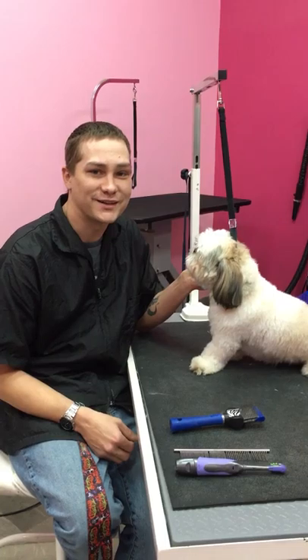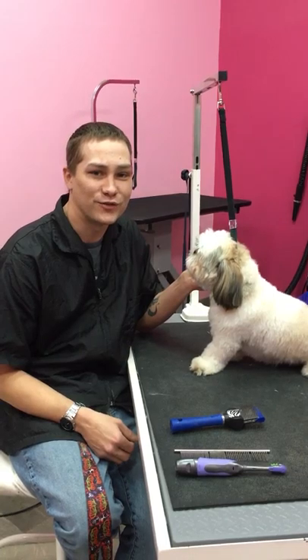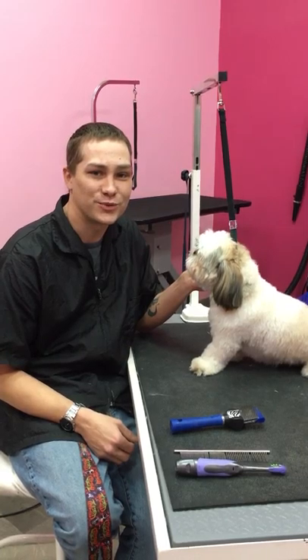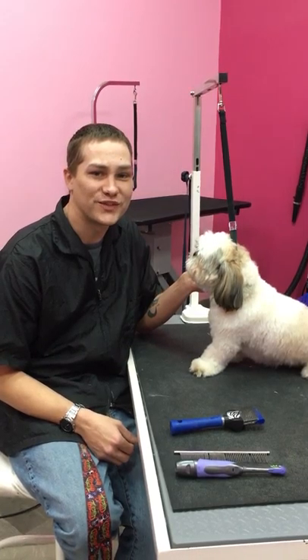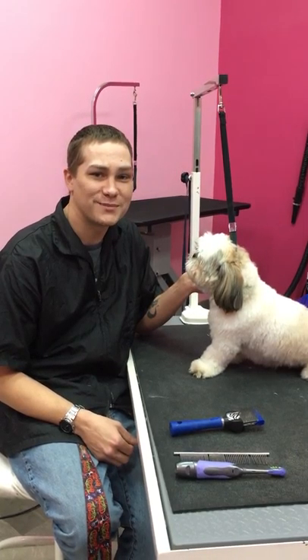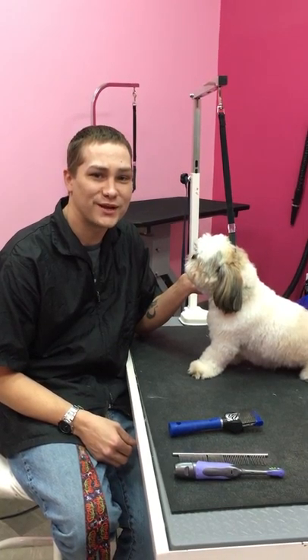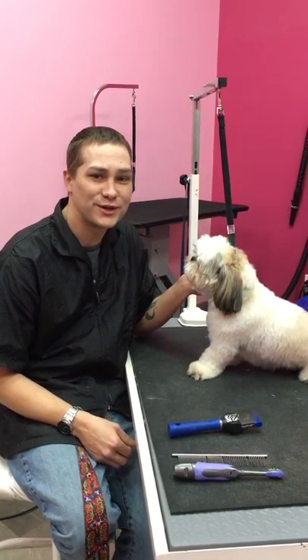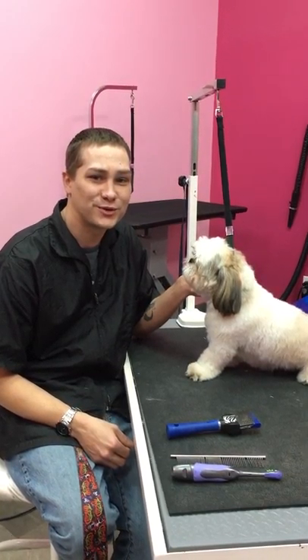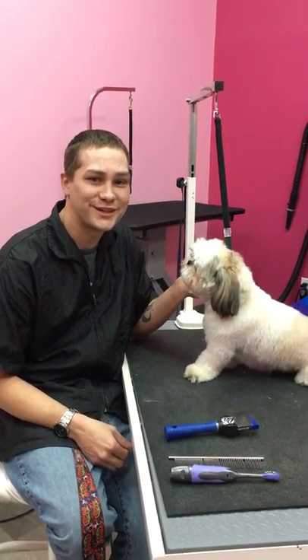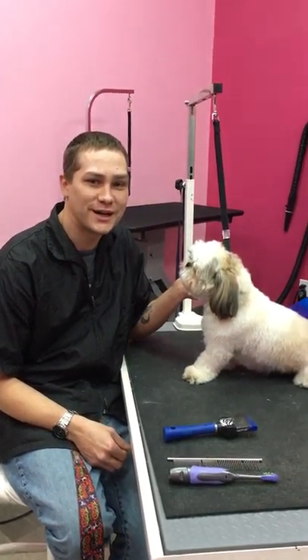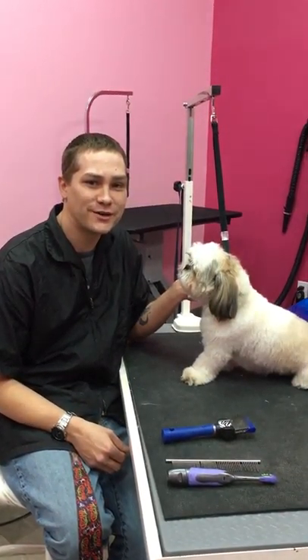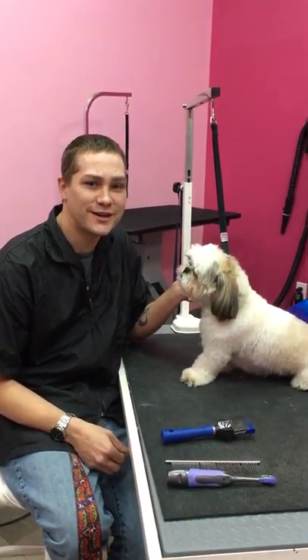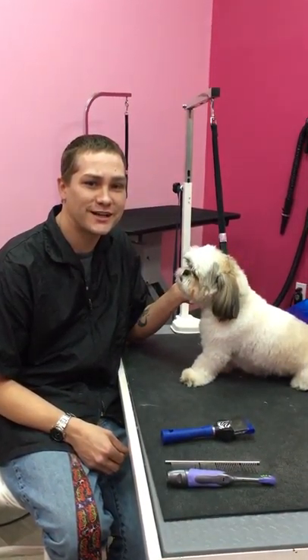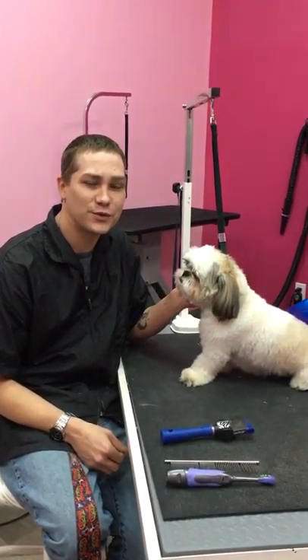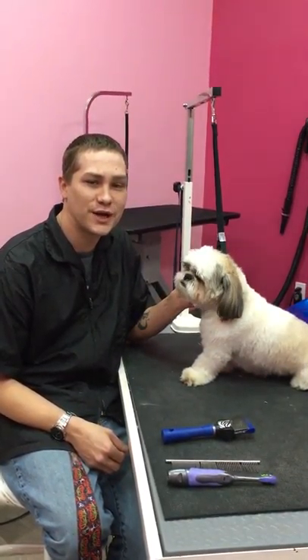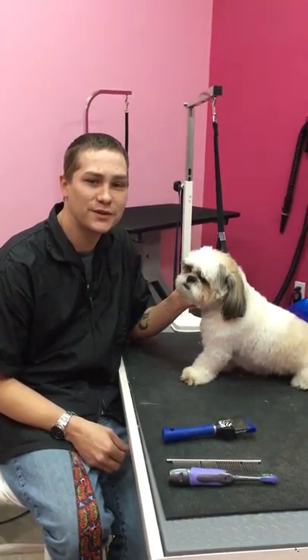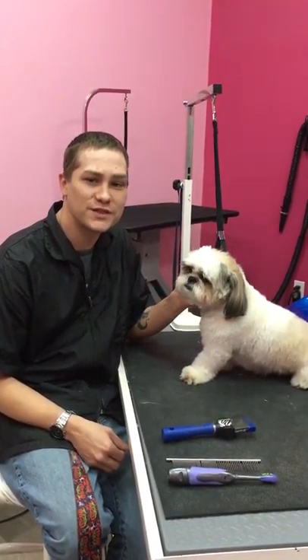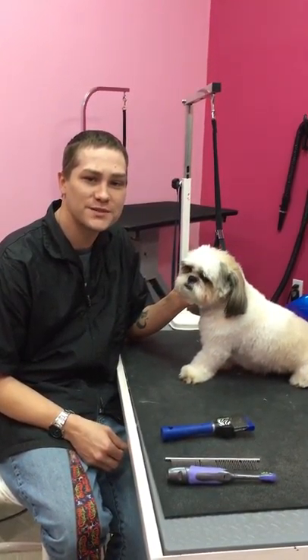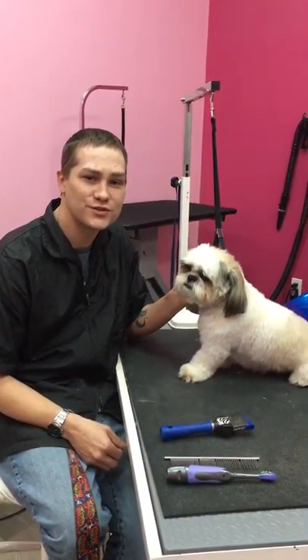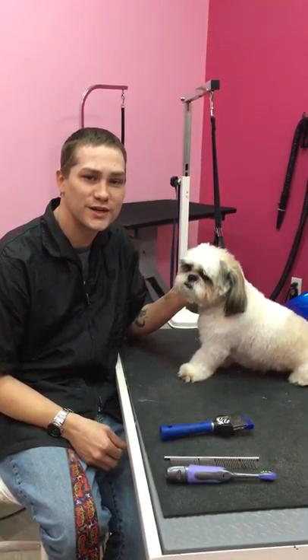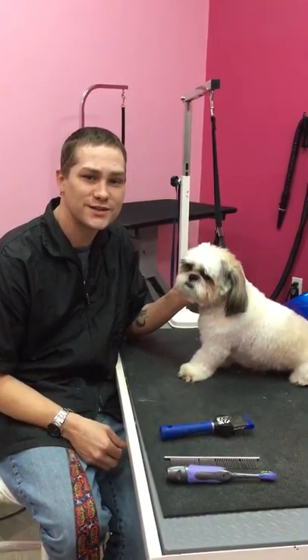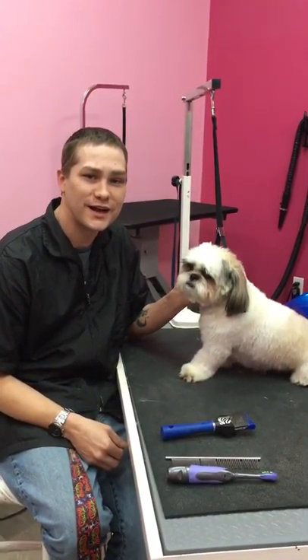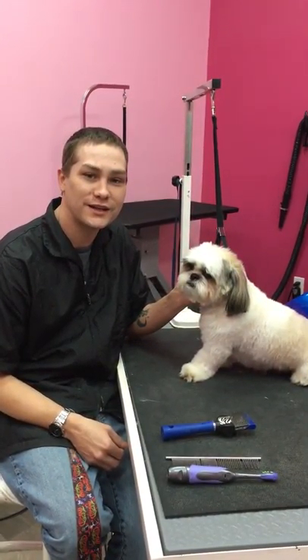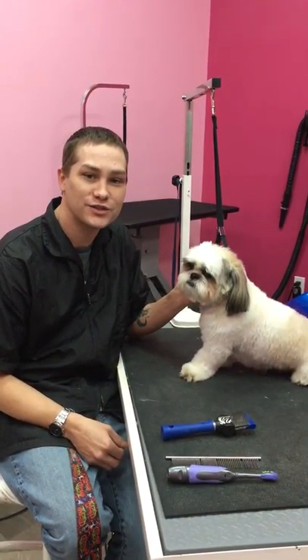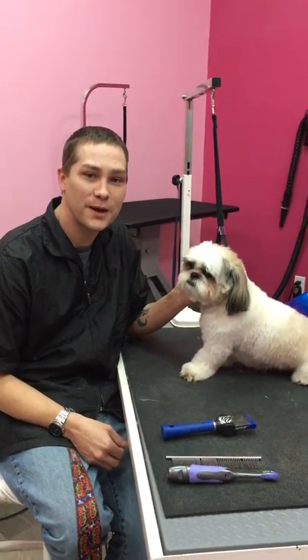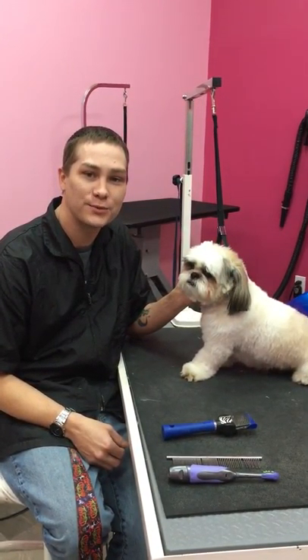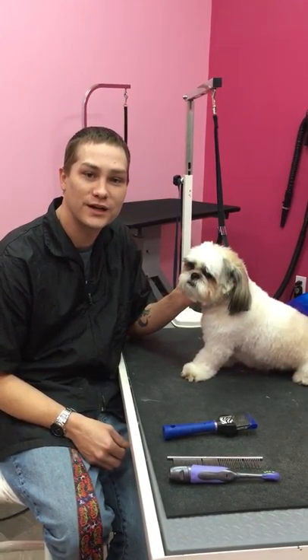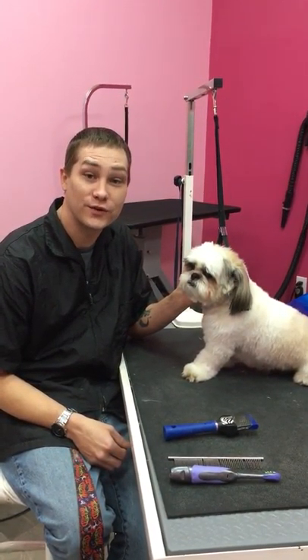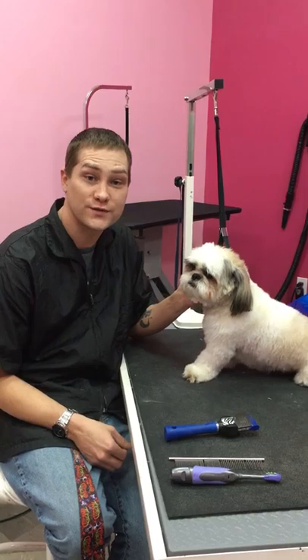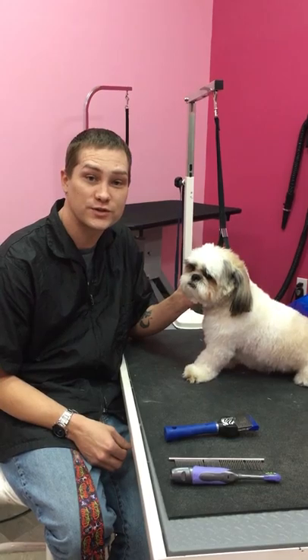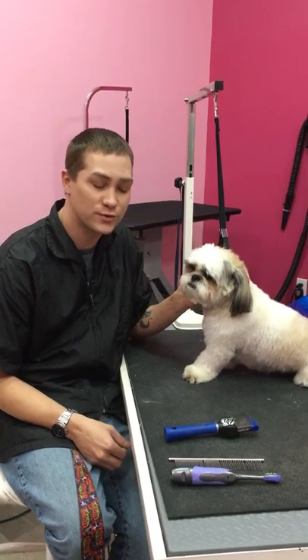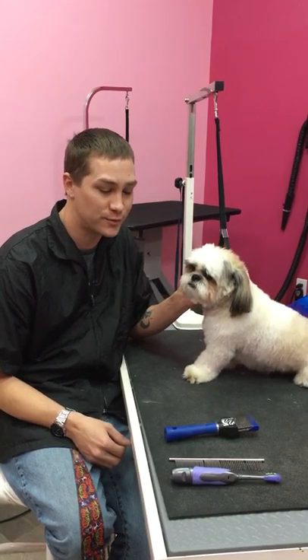Hi, I'm Mike over at the Wolfgang Bakery room, and I'm here today to give you a couple of tips and tricks on how to get your puppy ready for its first groom.